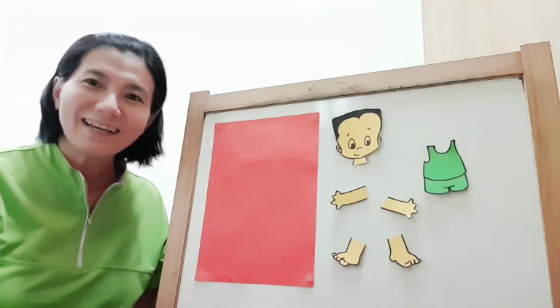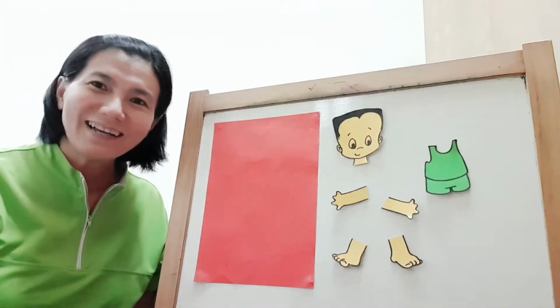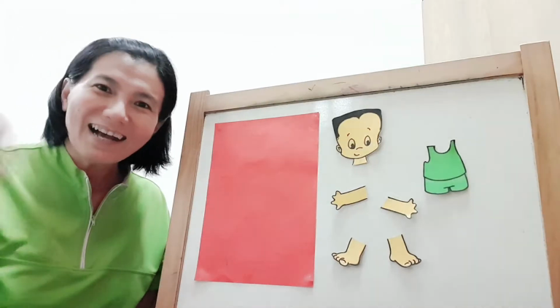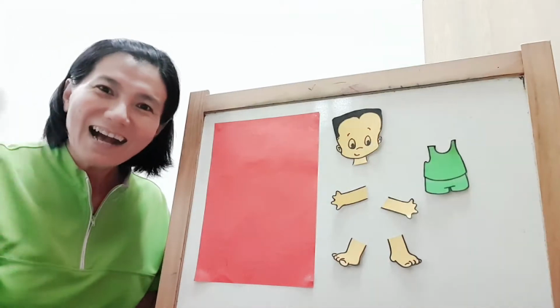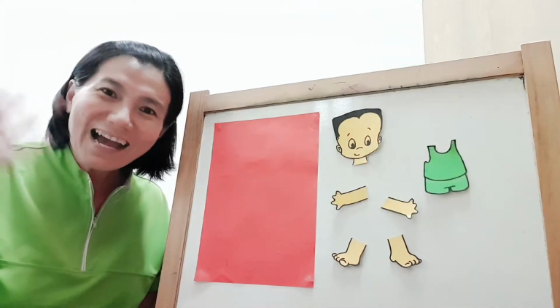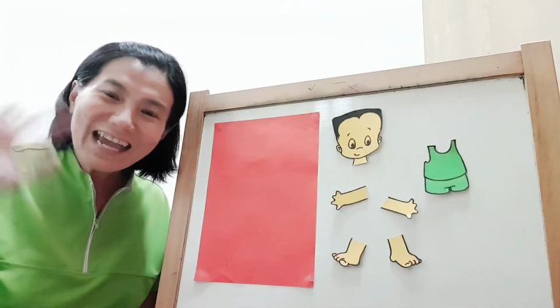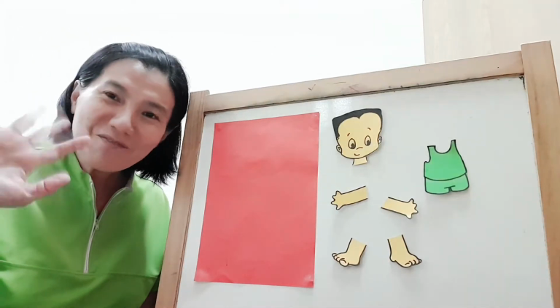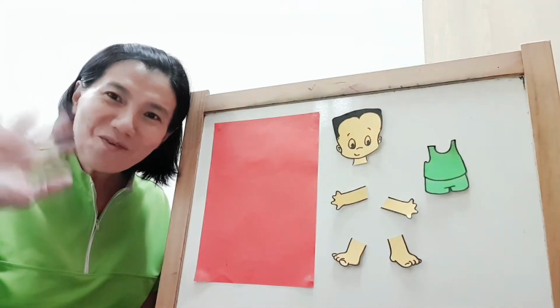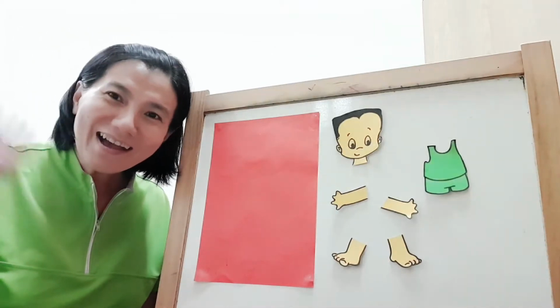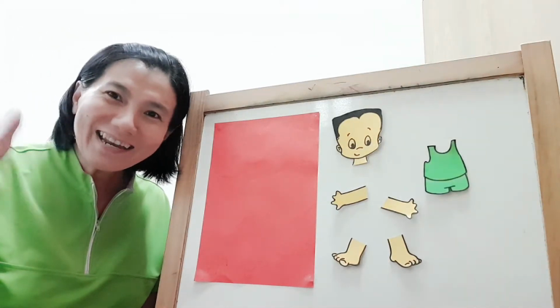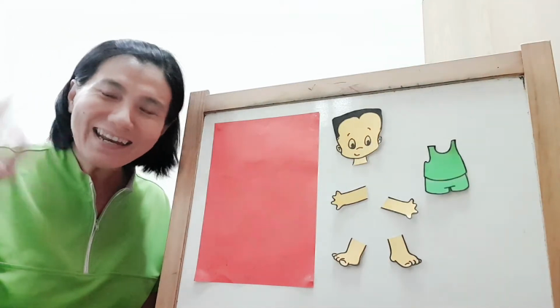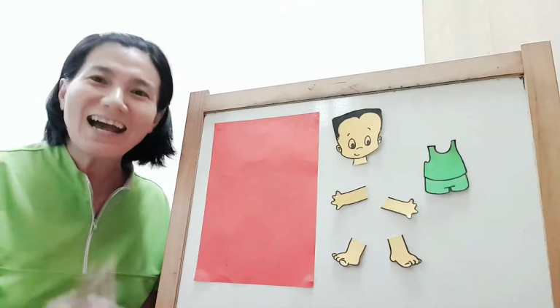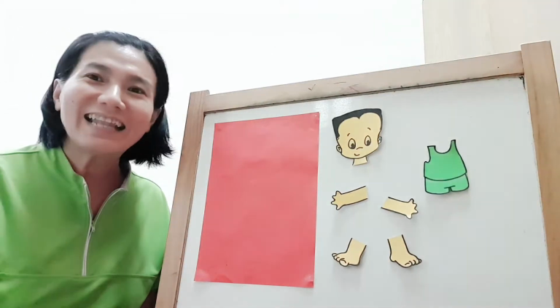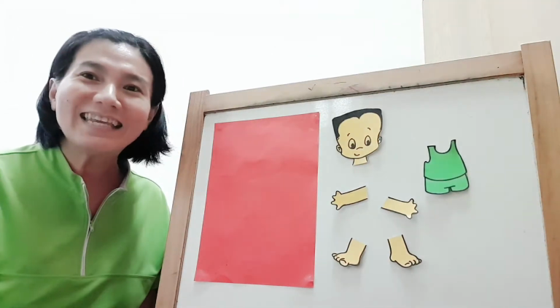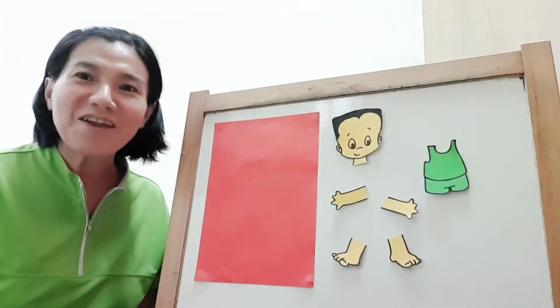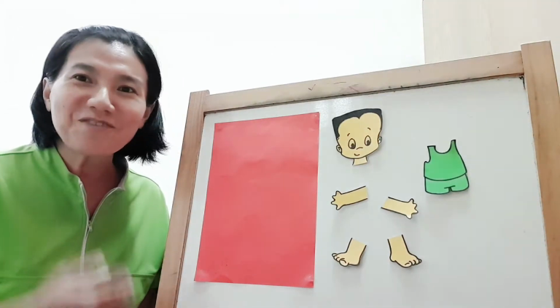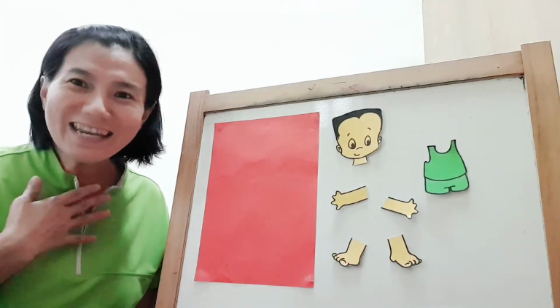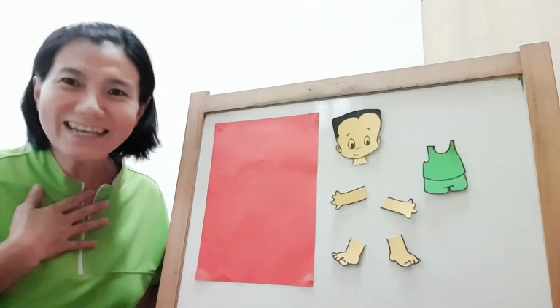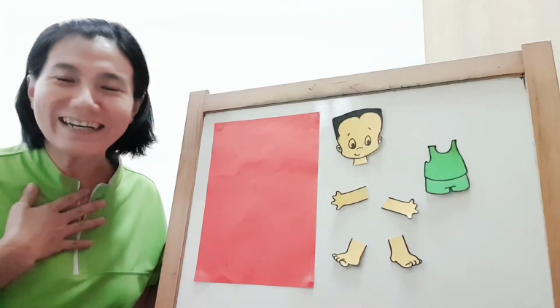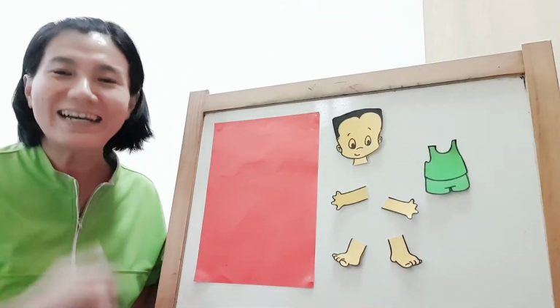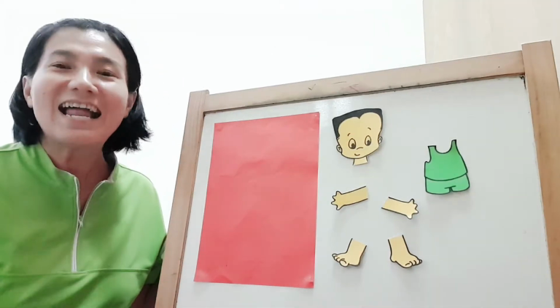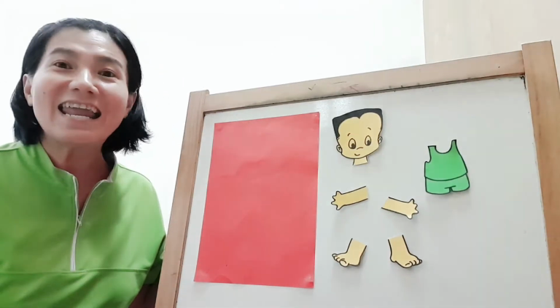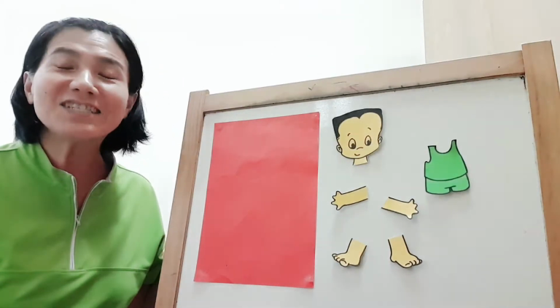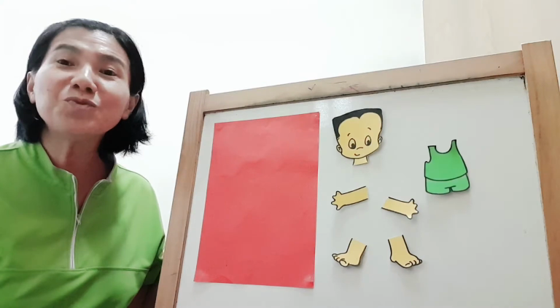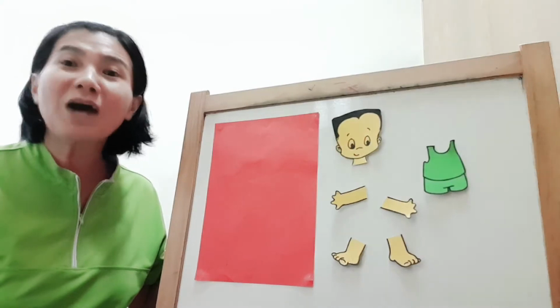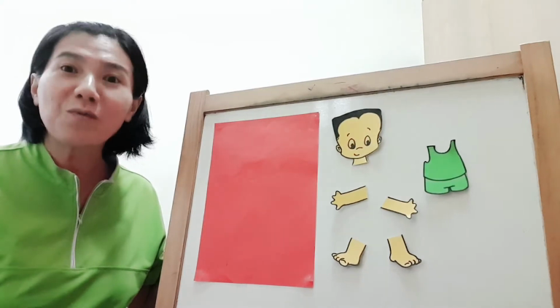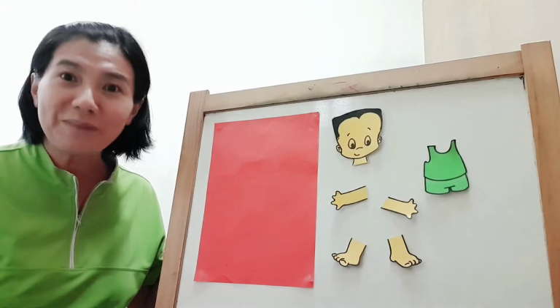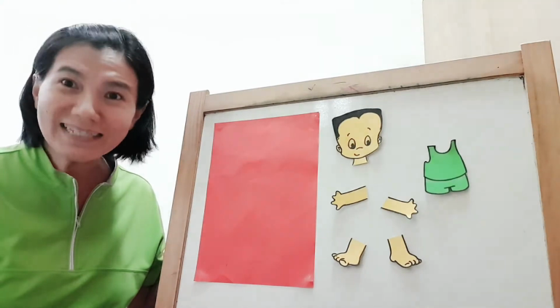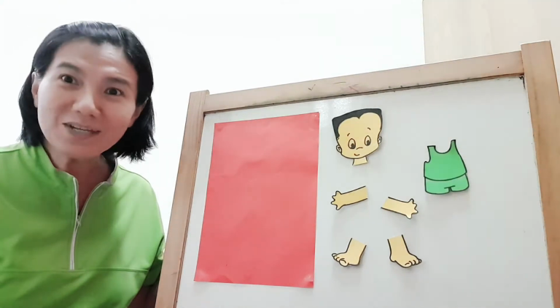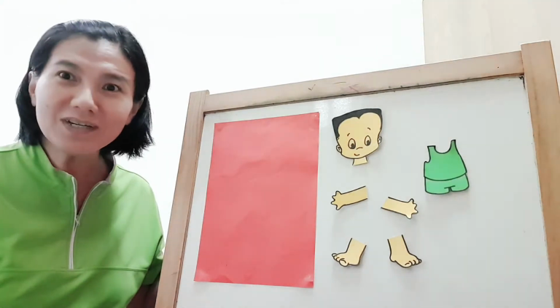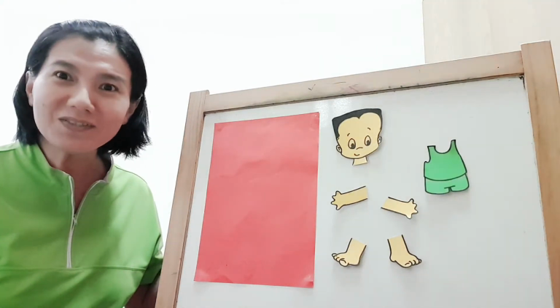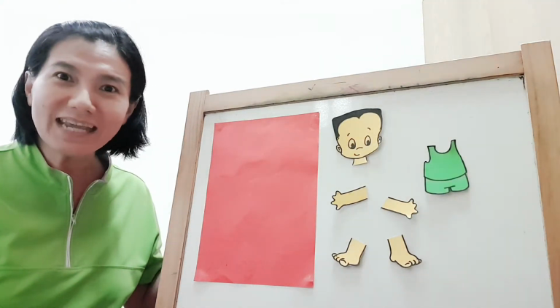Hi everyone! Aunty Irene here. Let's do our pasting work today.